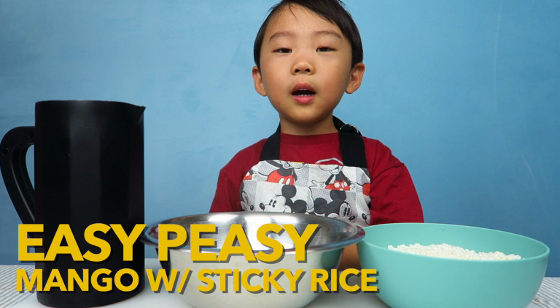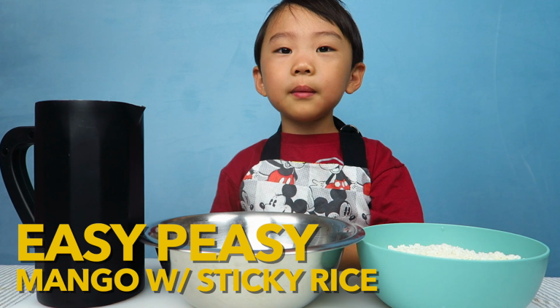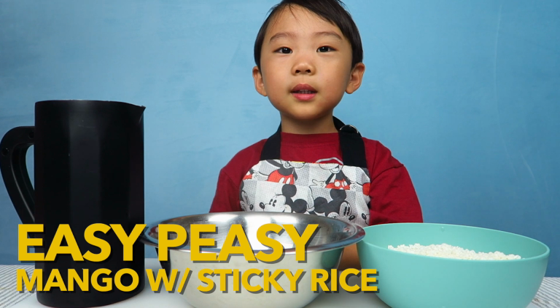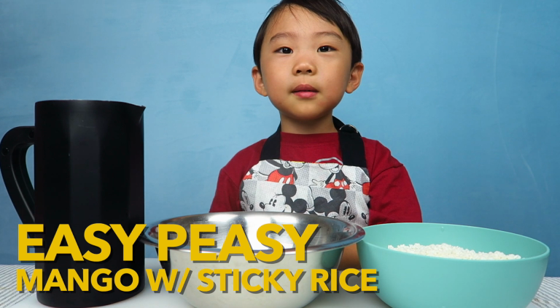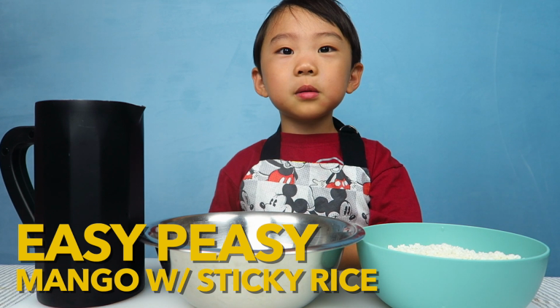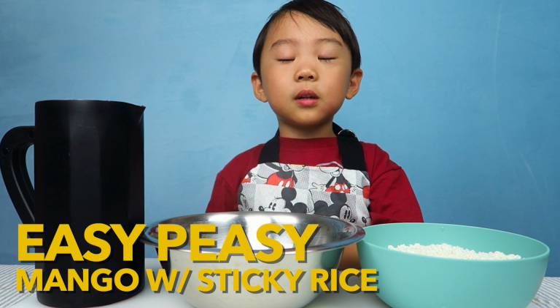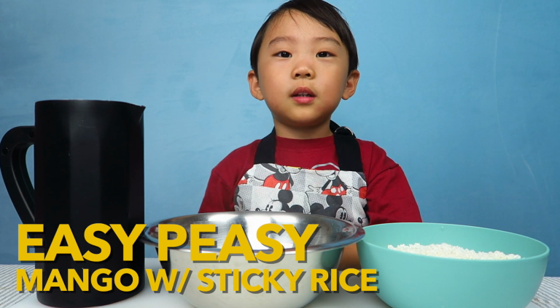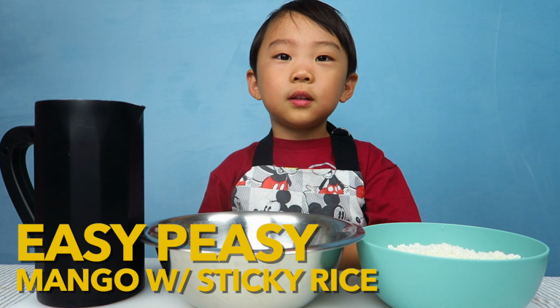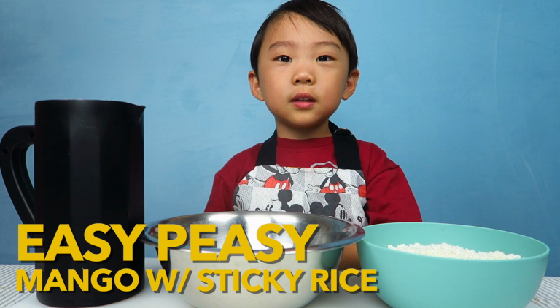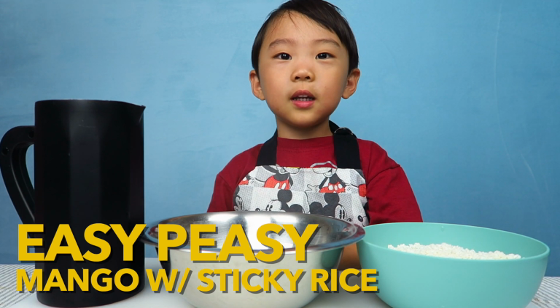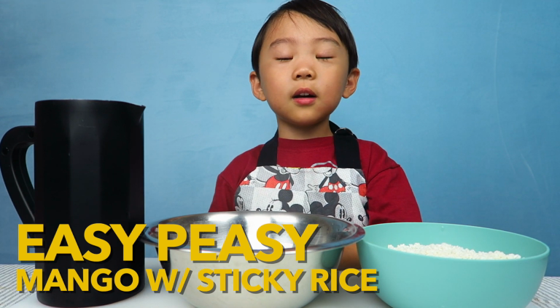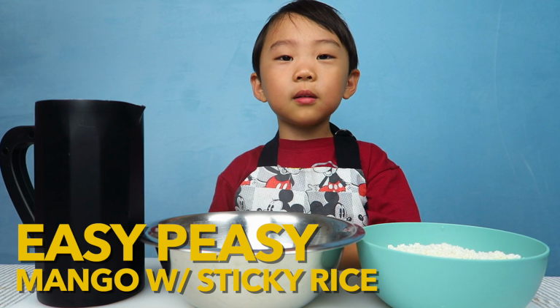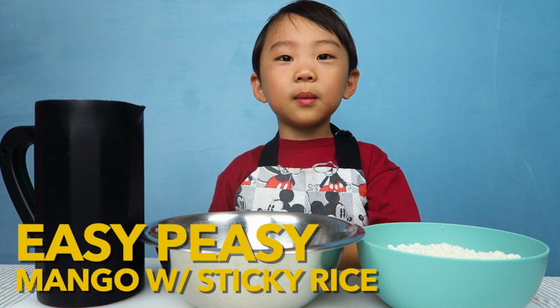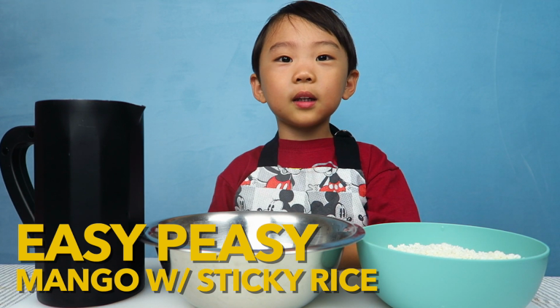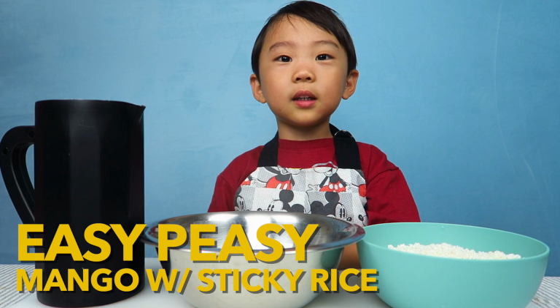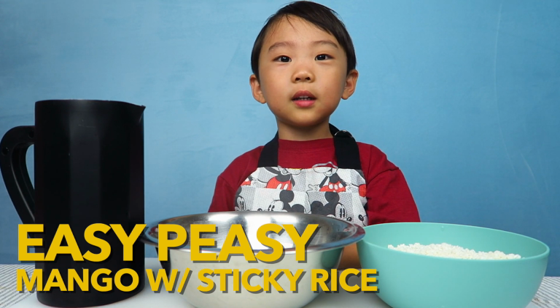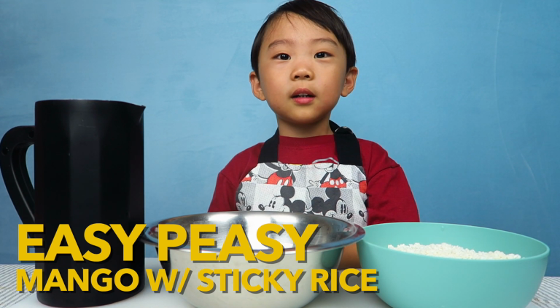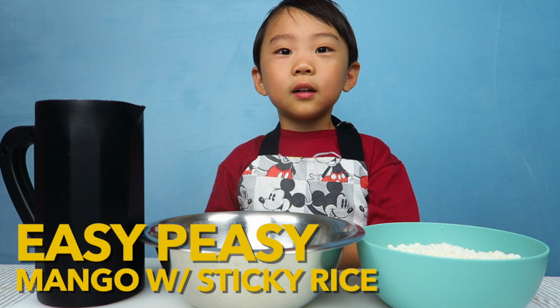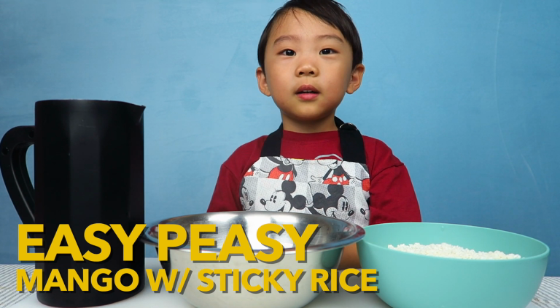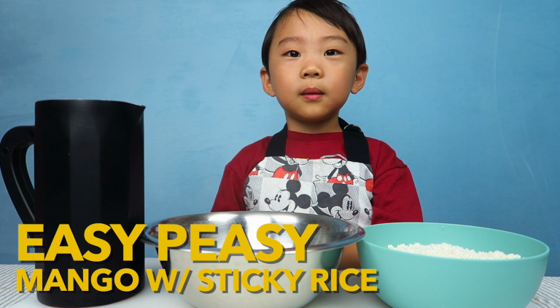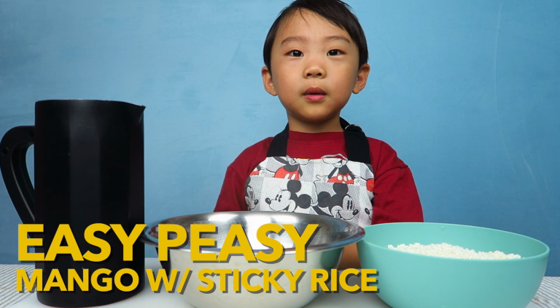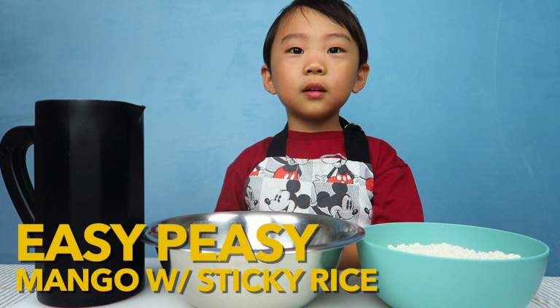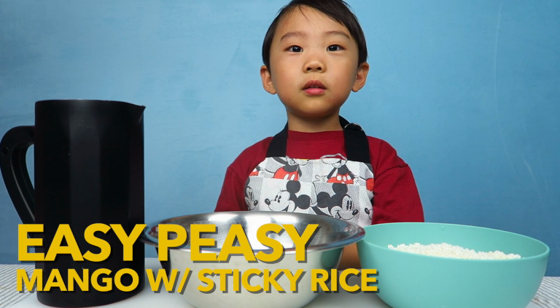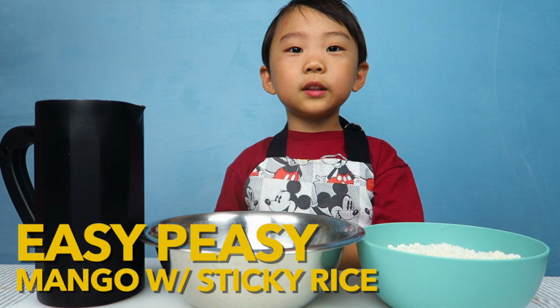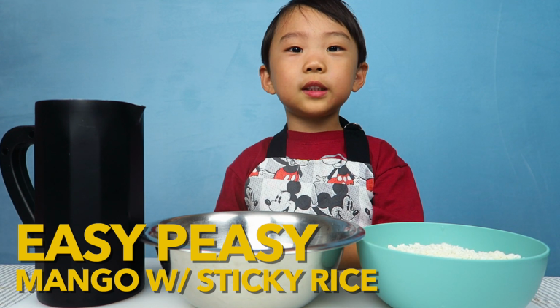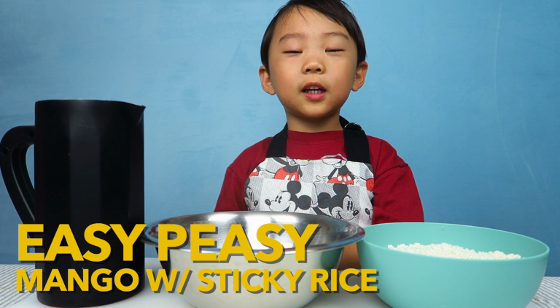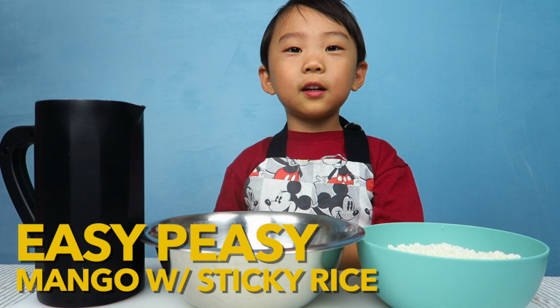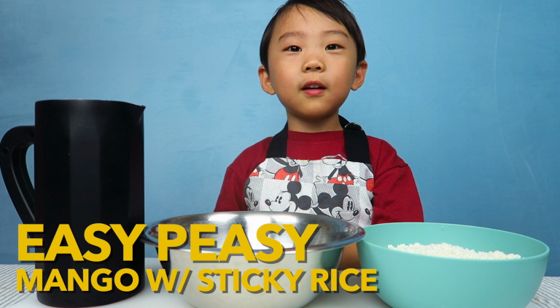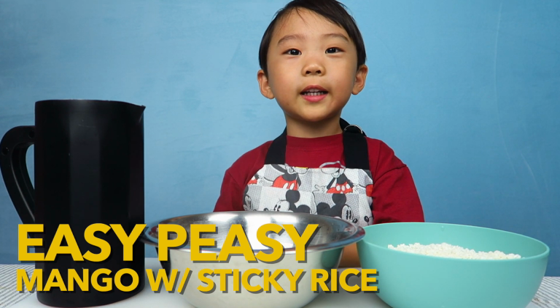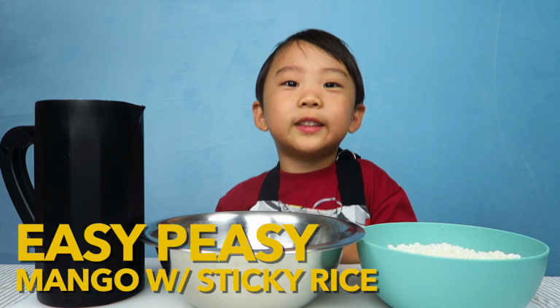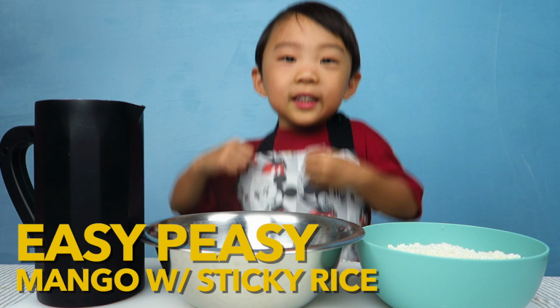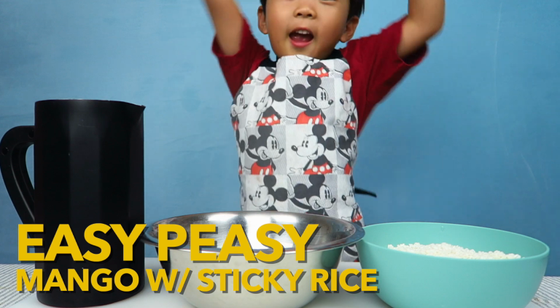Hi, my name is John. Today I'm making mango with sticky rice. Yay!